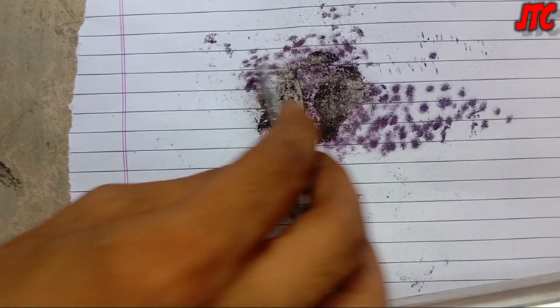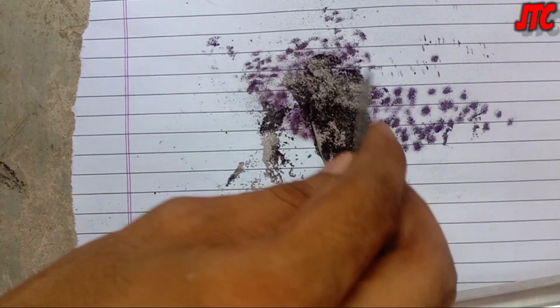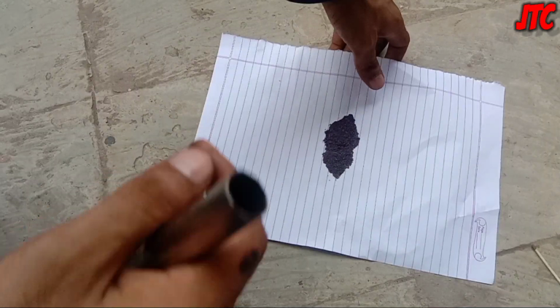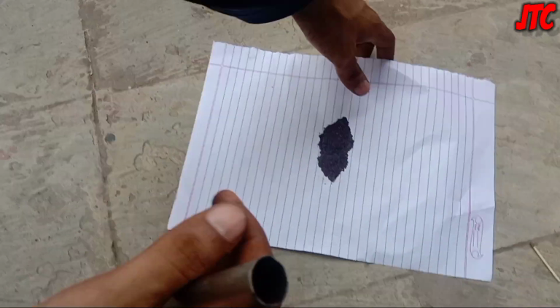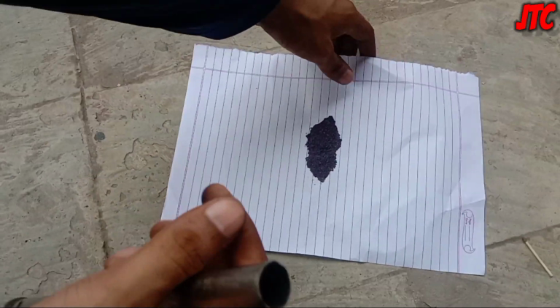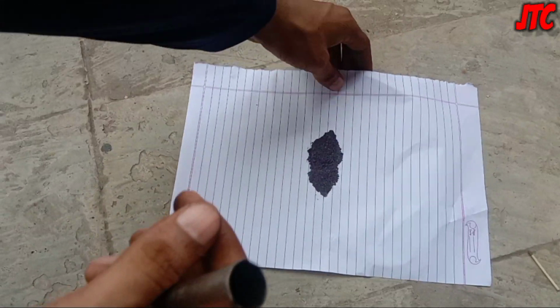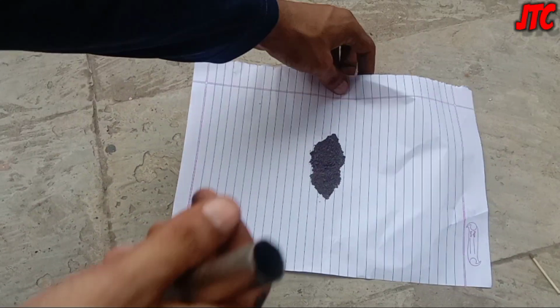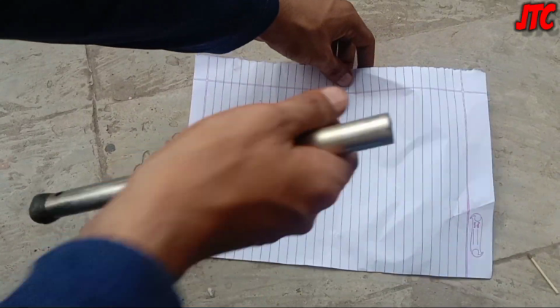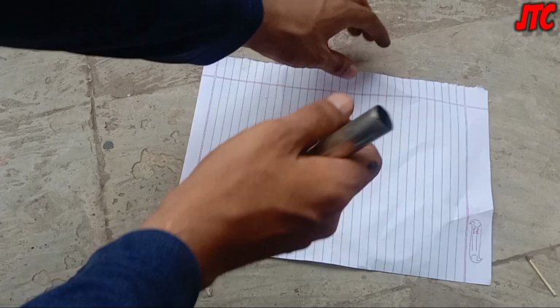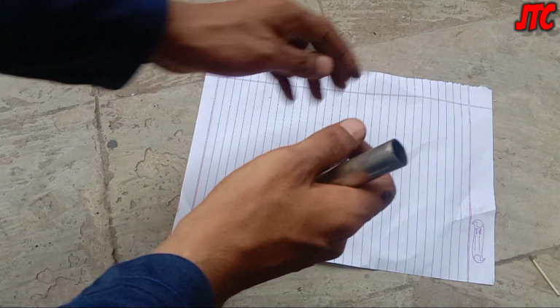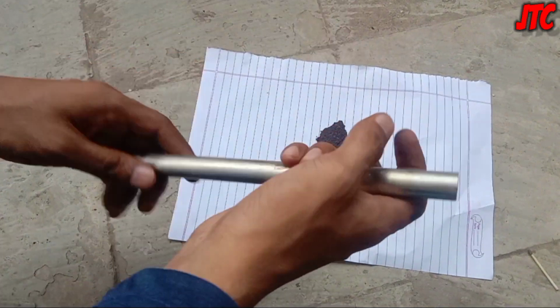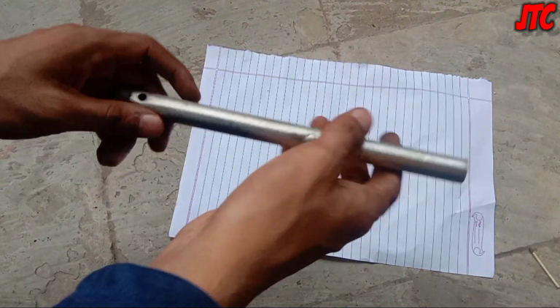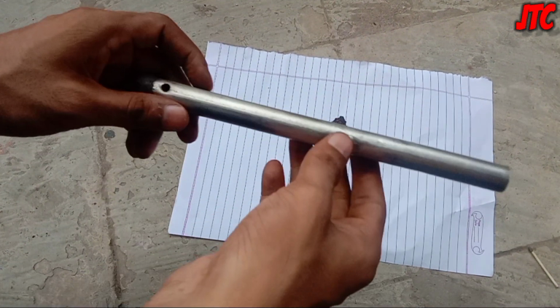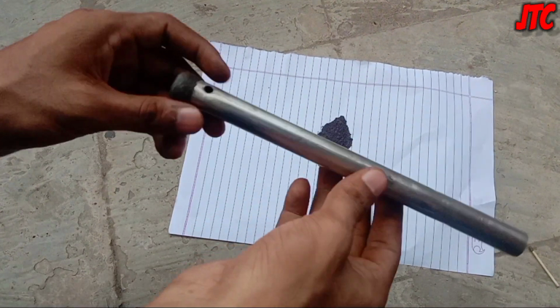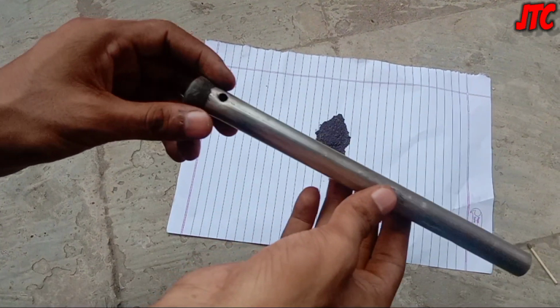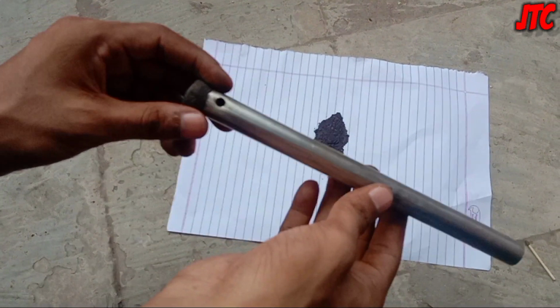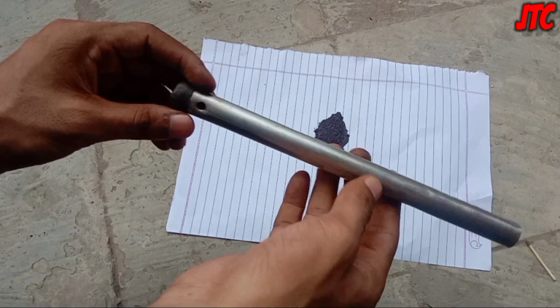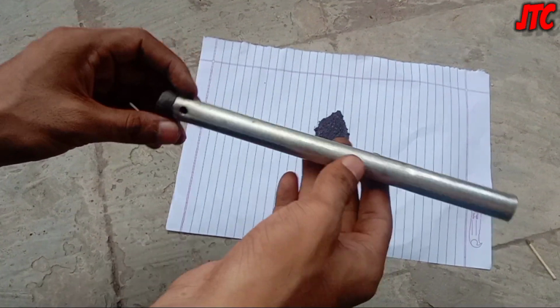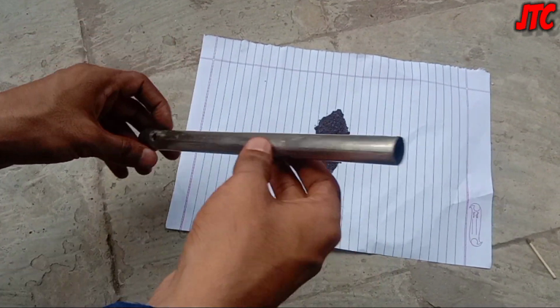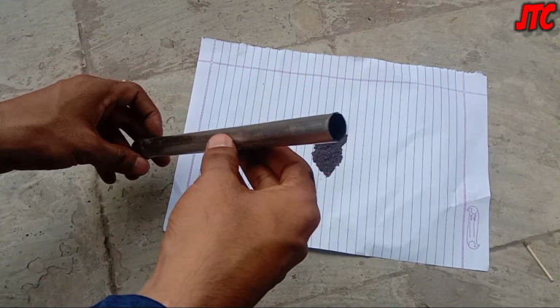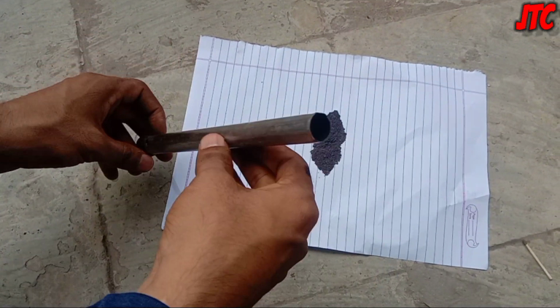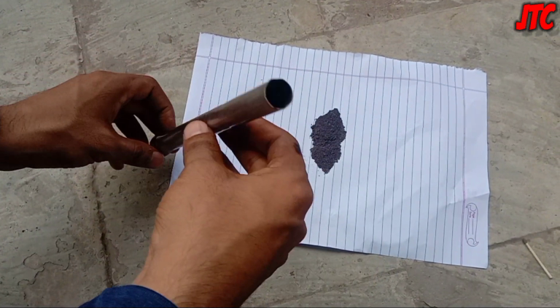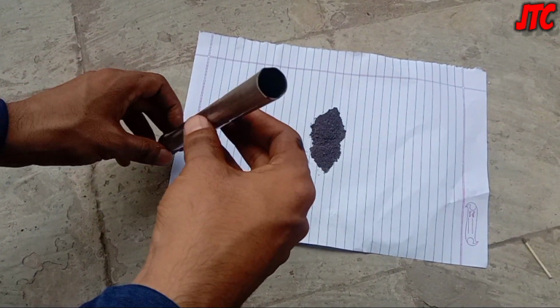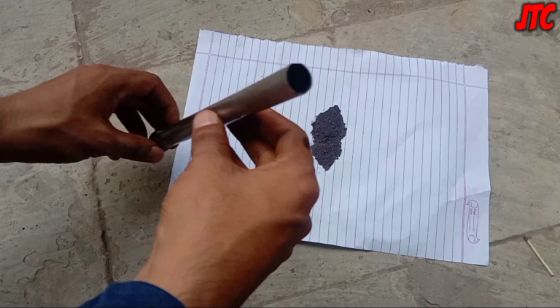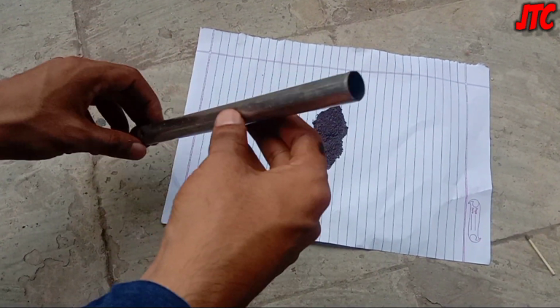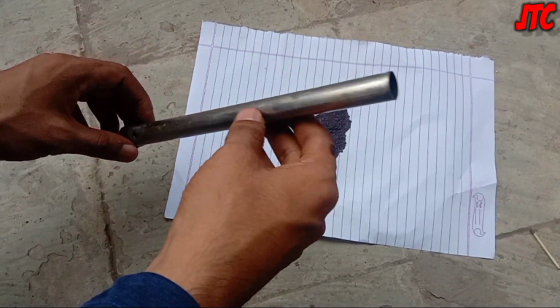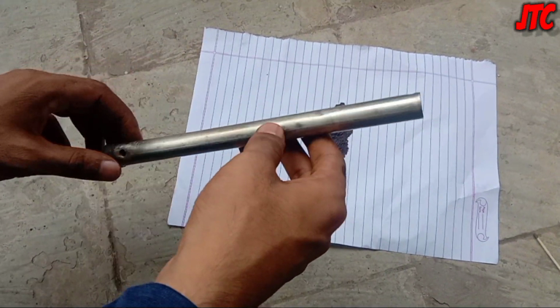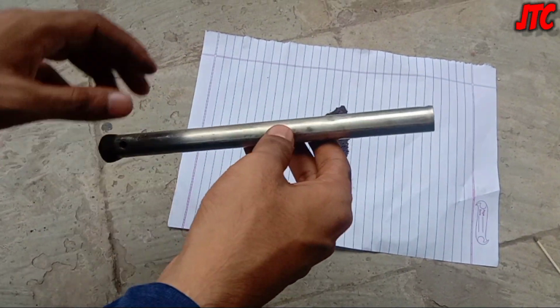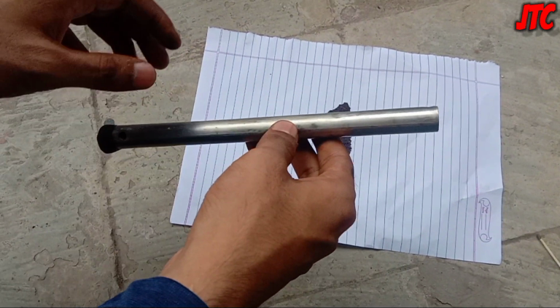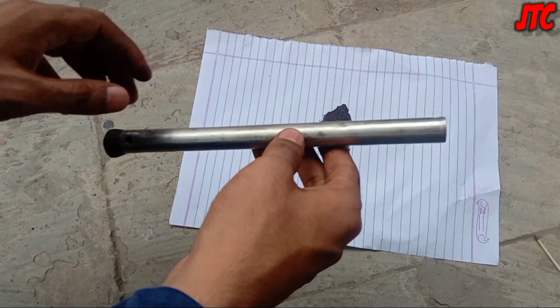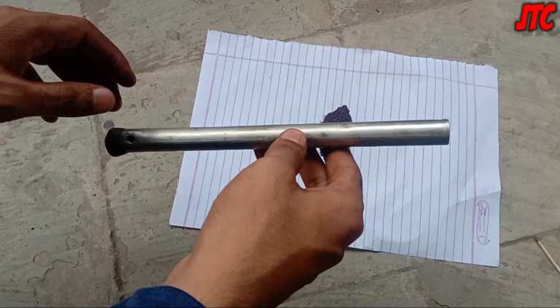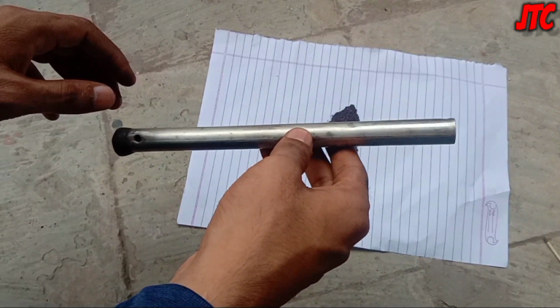The molecules of potassium permanganate and sugar should be mixed well — we have to mix like this. As you can see, it's mixed well now. Now we will need this type of pipe. In this pipe we have made a hole and packed it well.